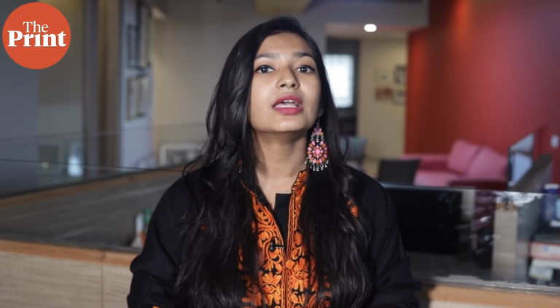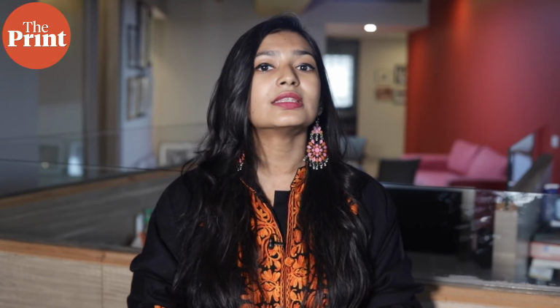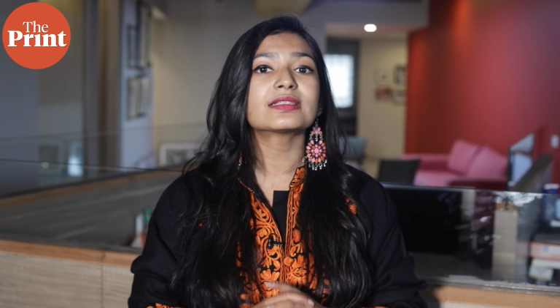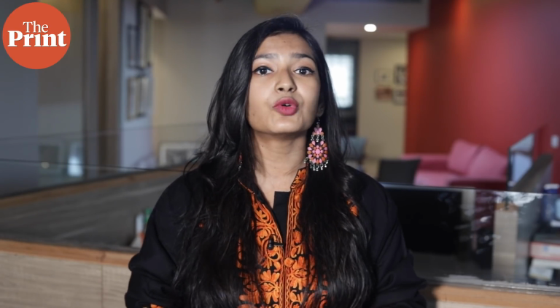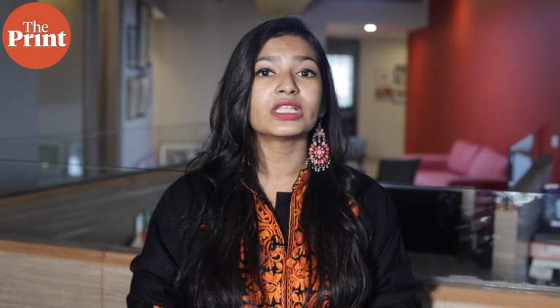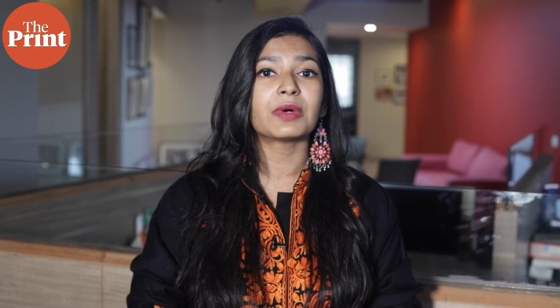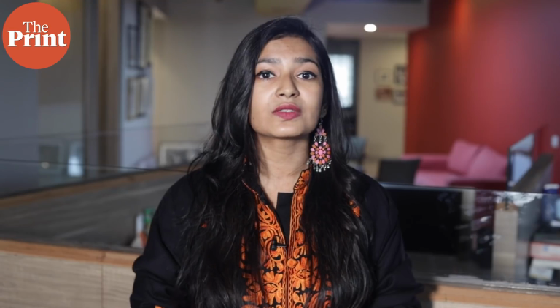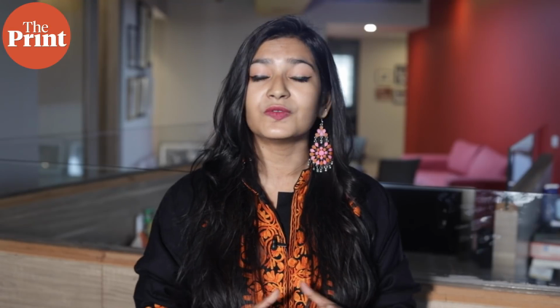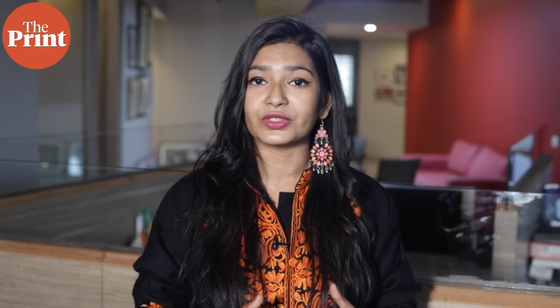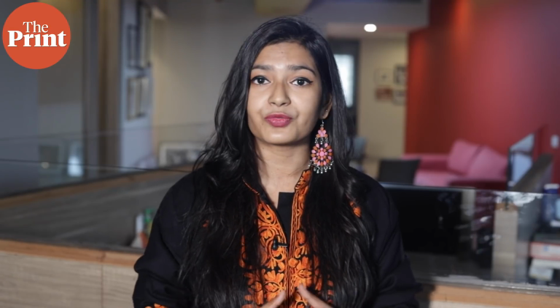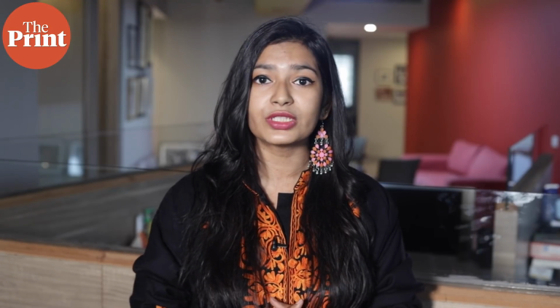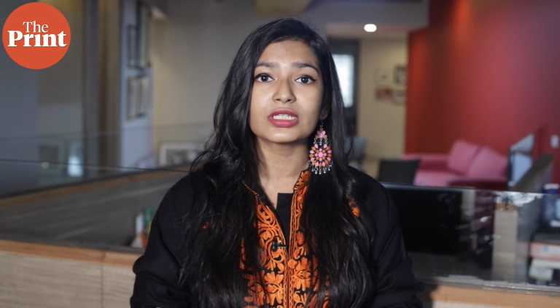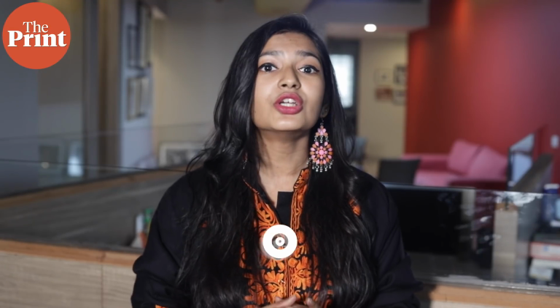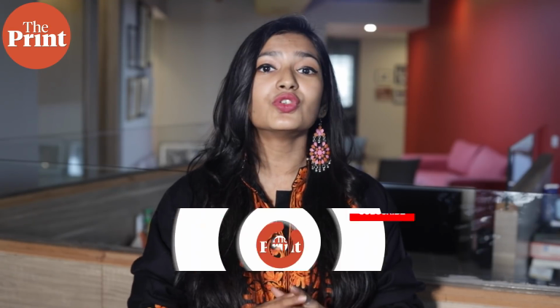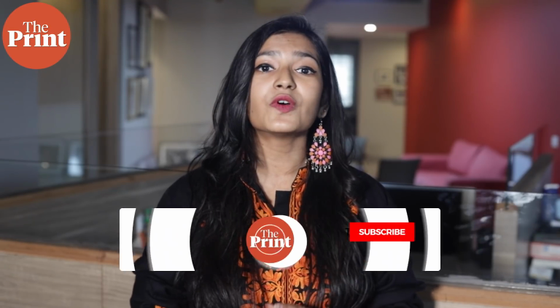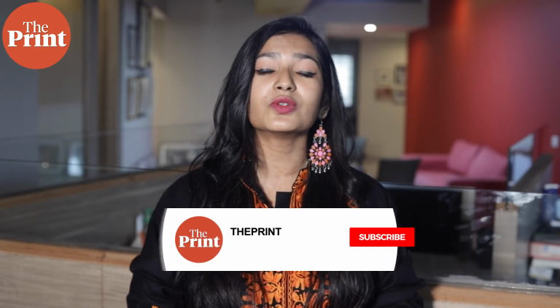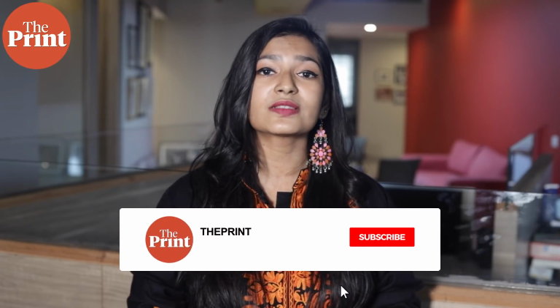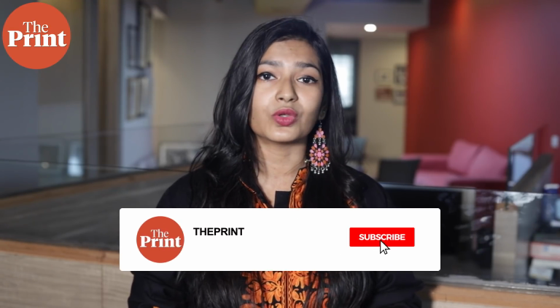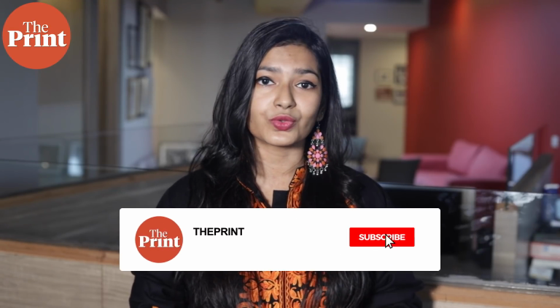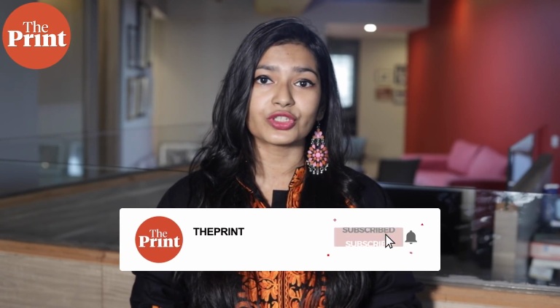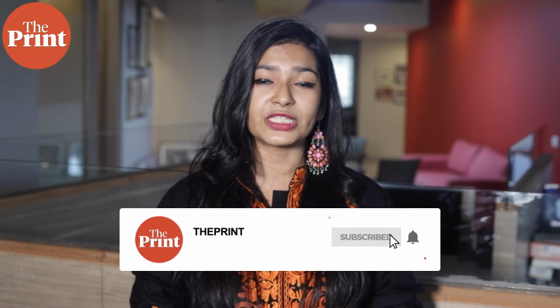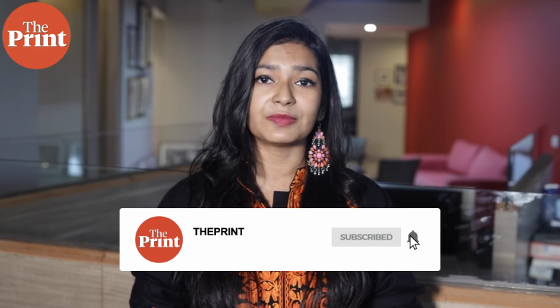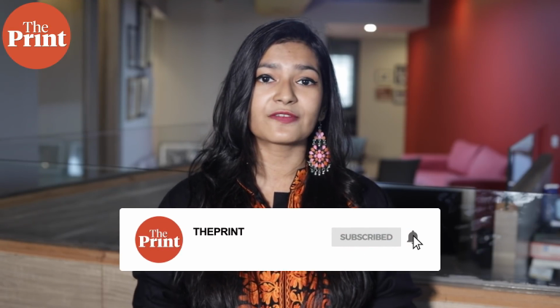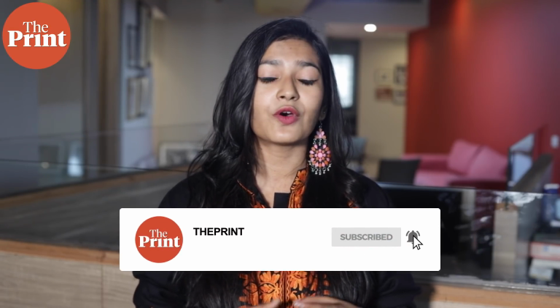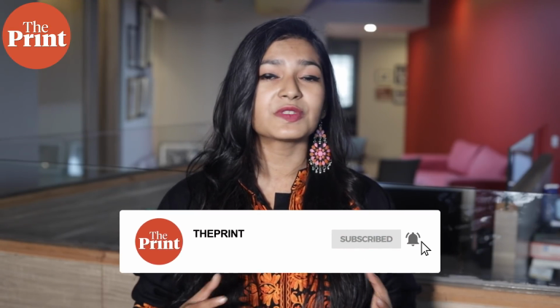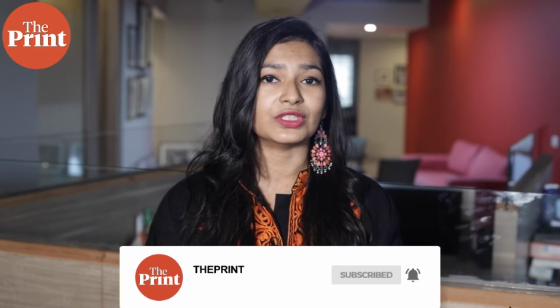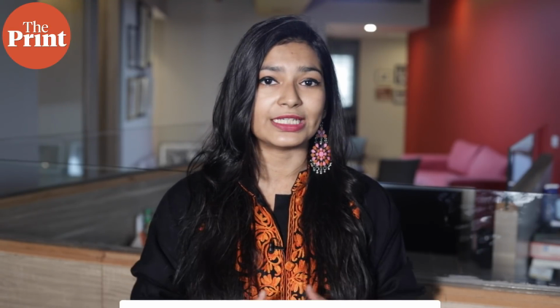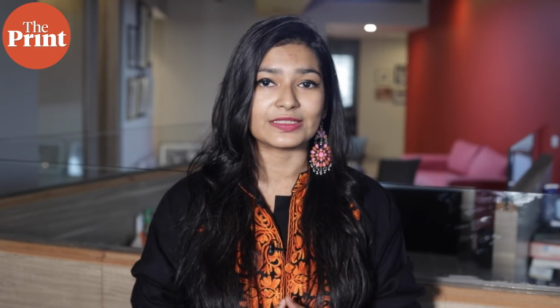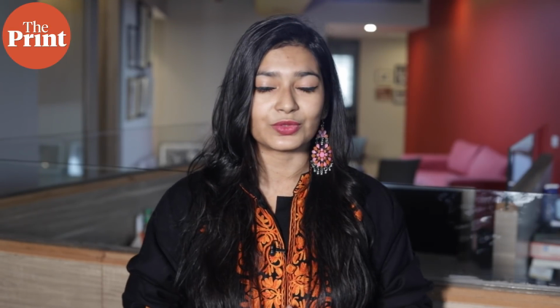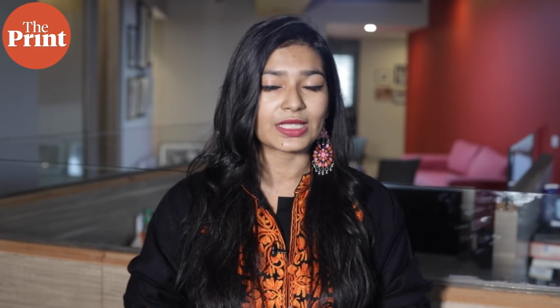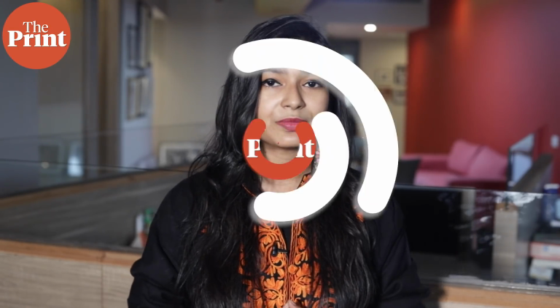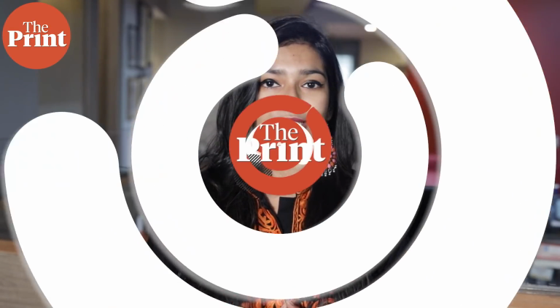This is Mohana Basu for The Print. Do follow us on social media platforms for the latest news updates.